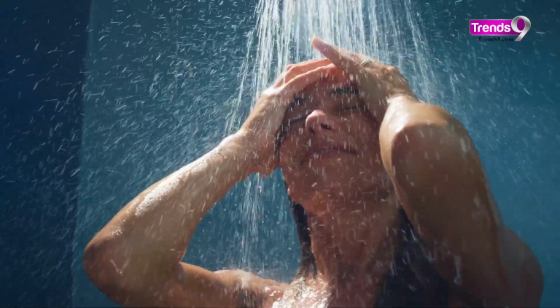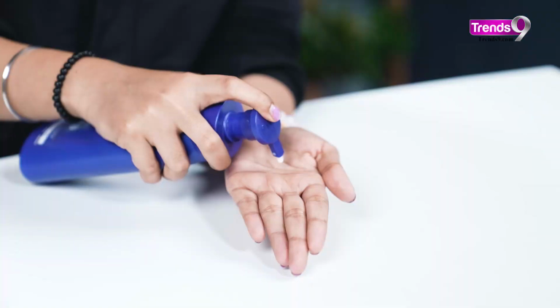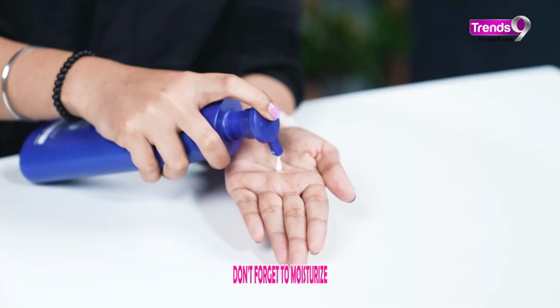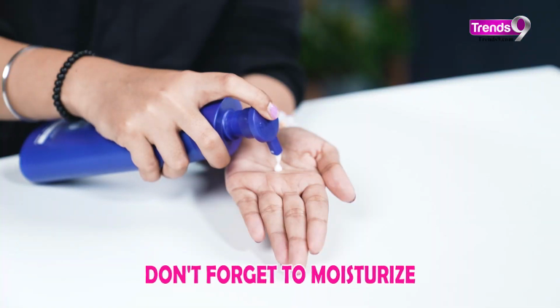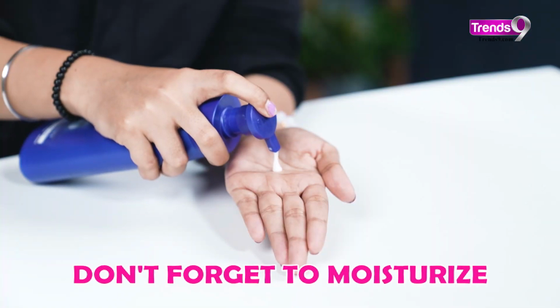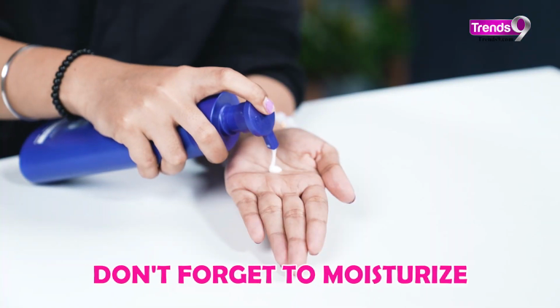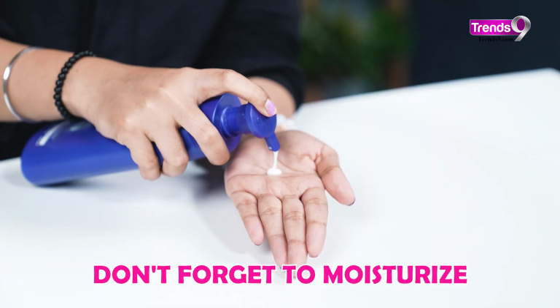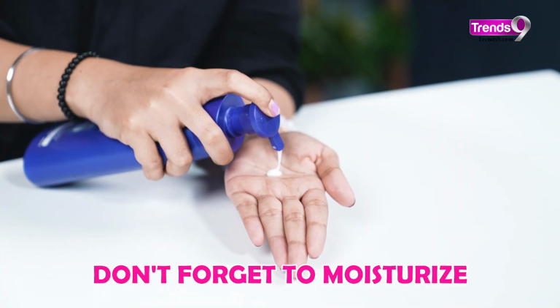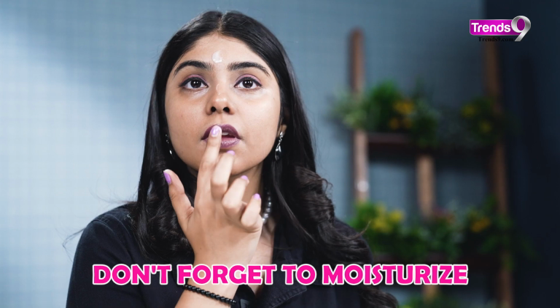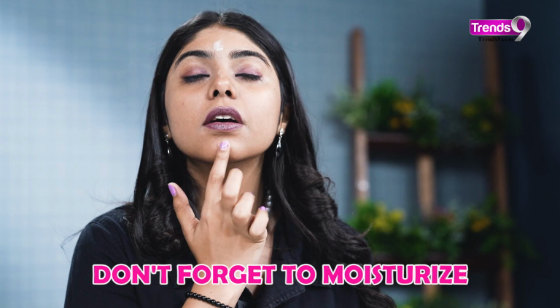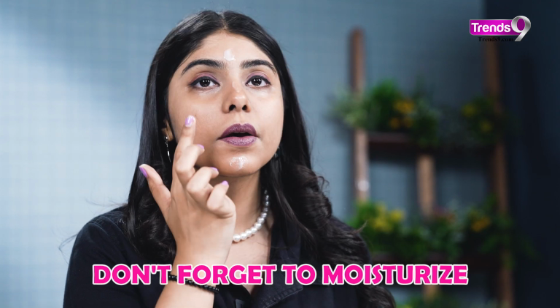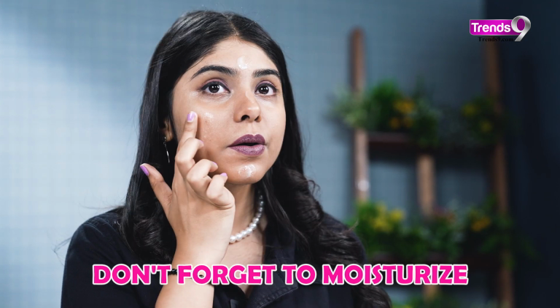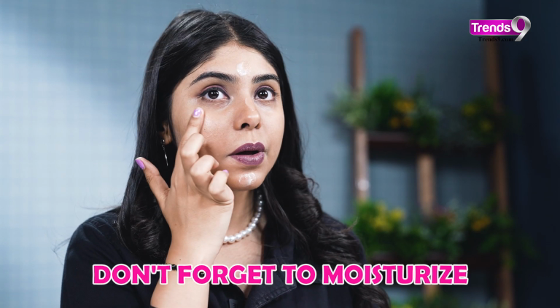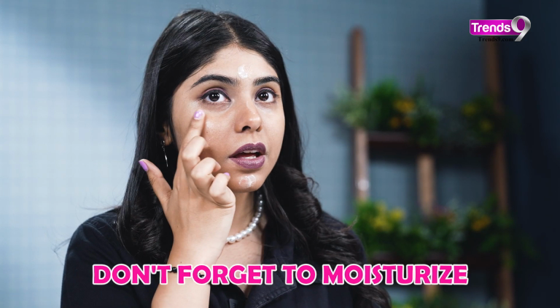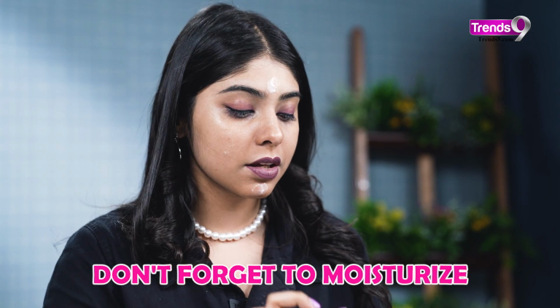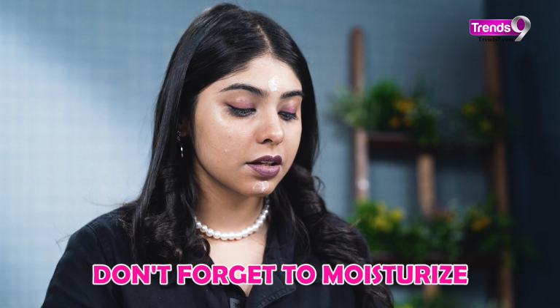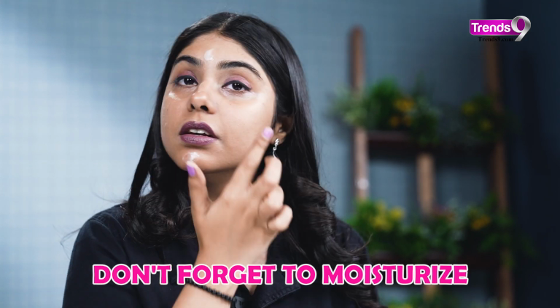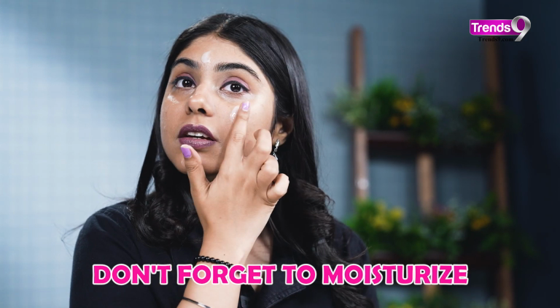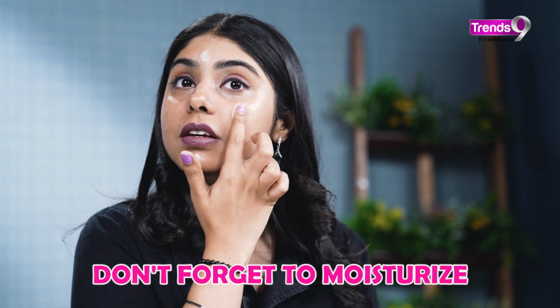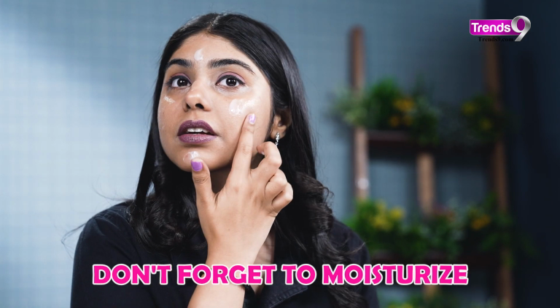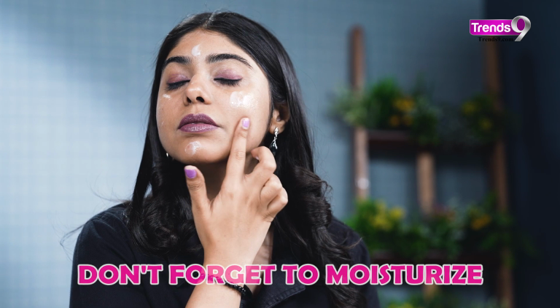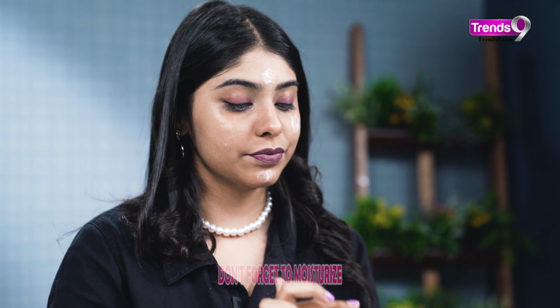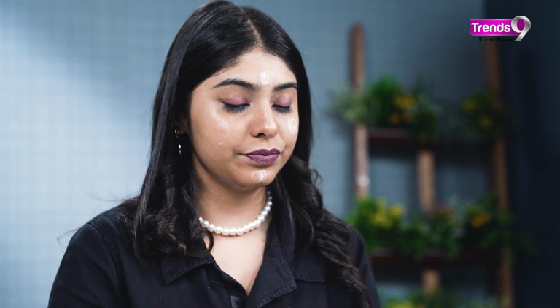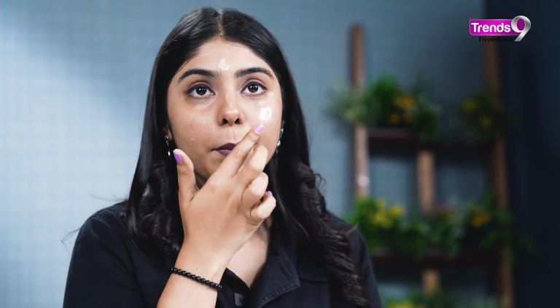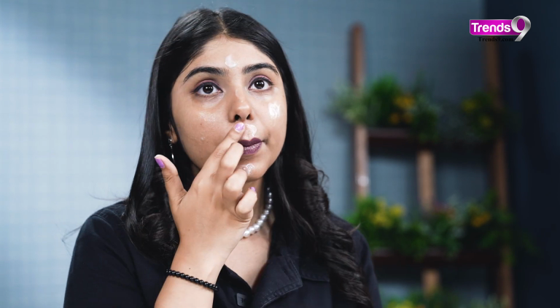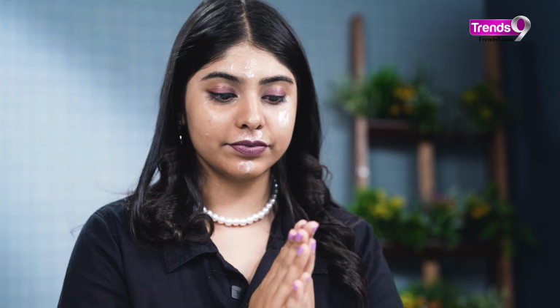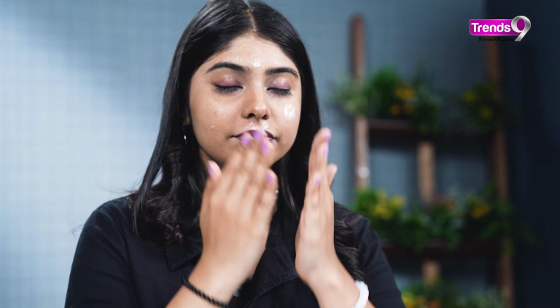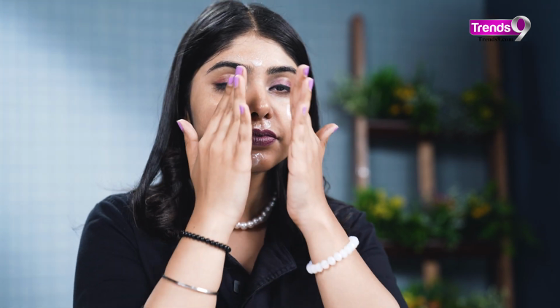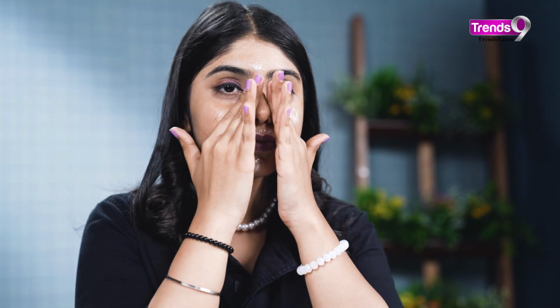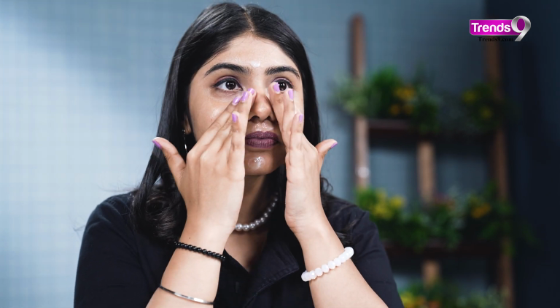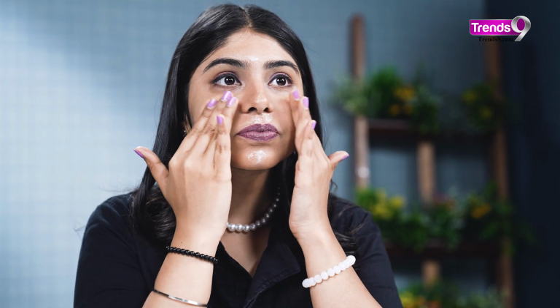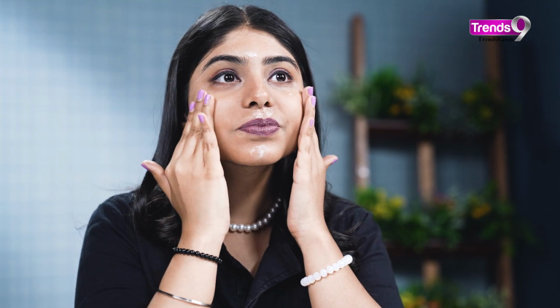Don't forget to moisturize. Opt for a lightweight moisturizer to keep your skin hydrated without feeling greasy.